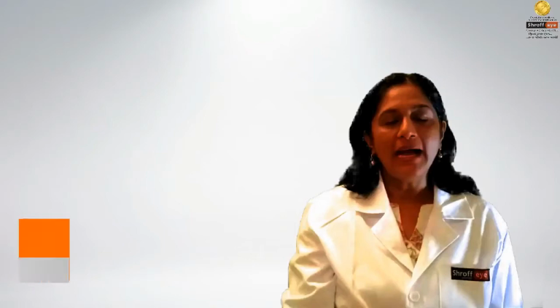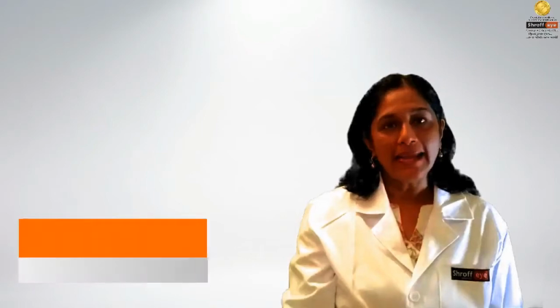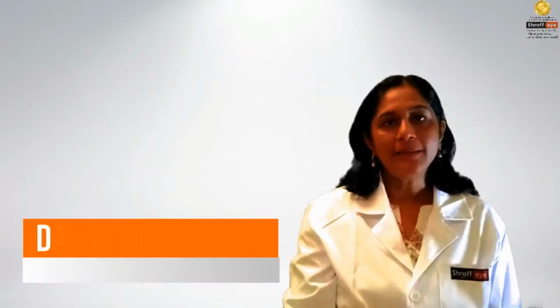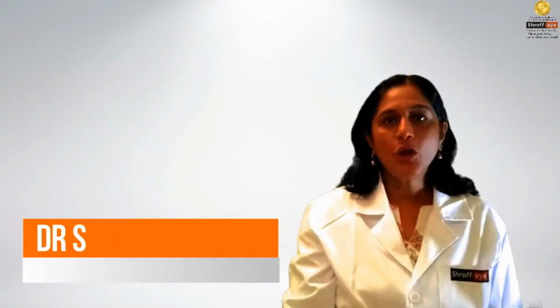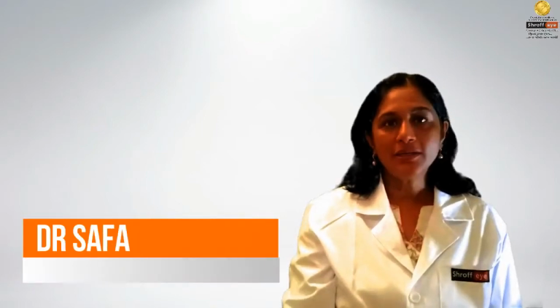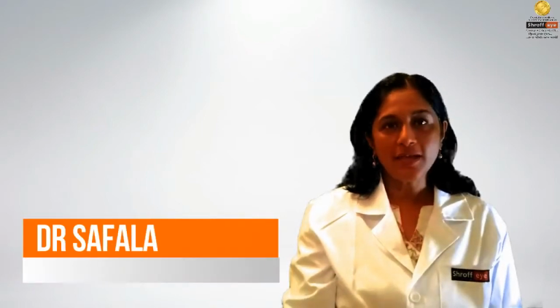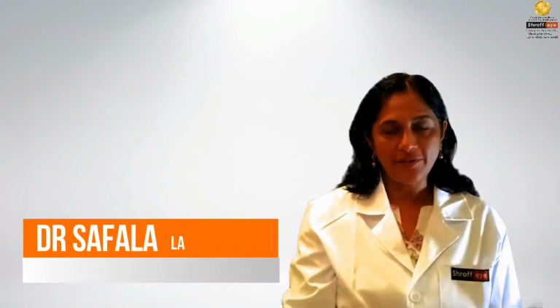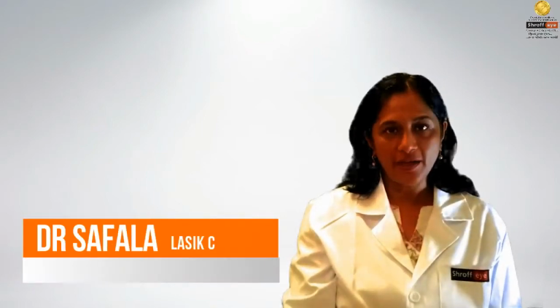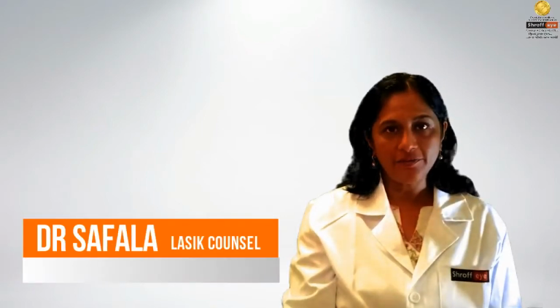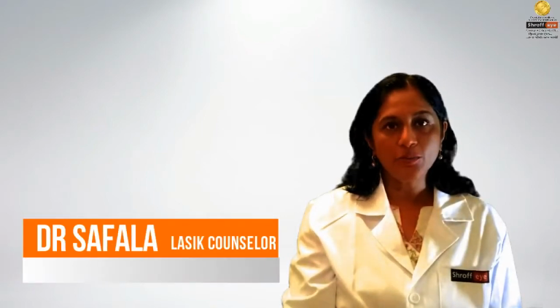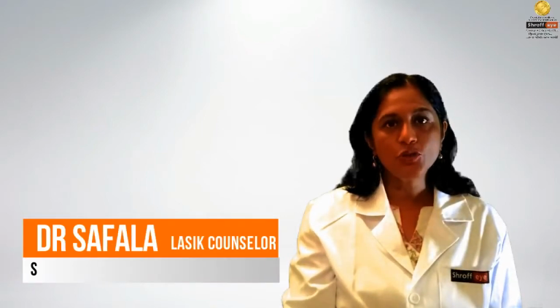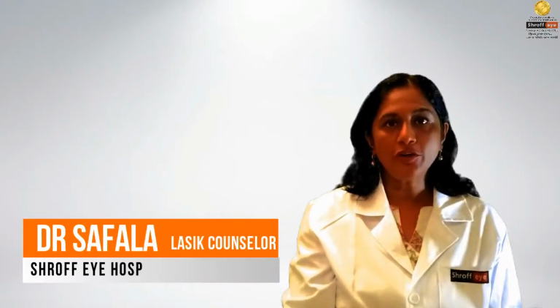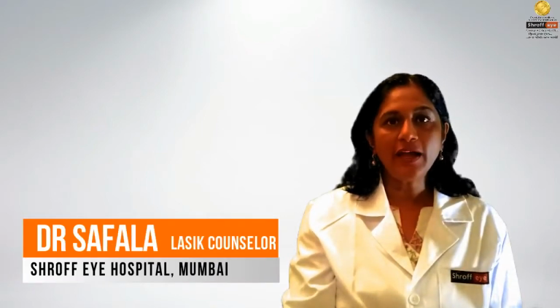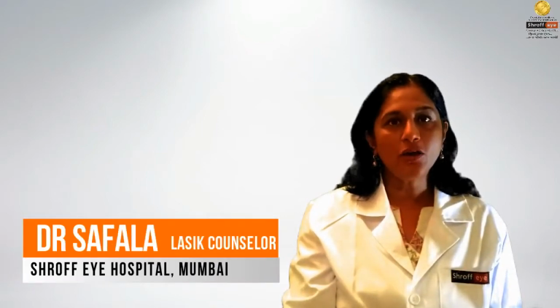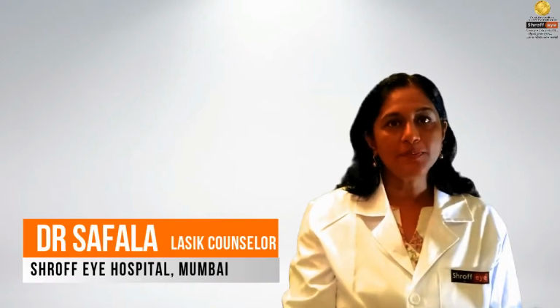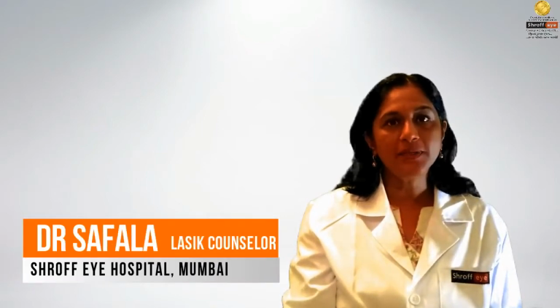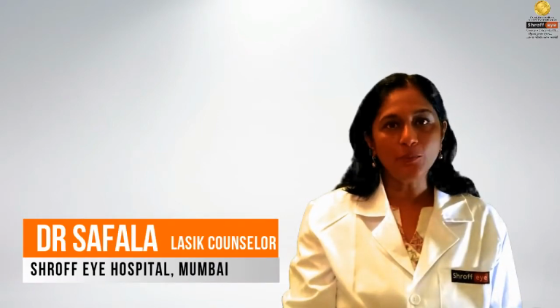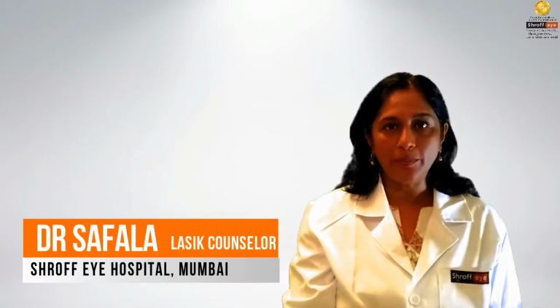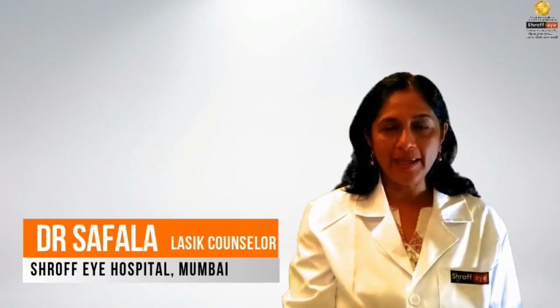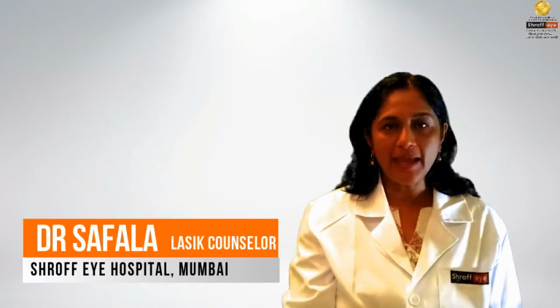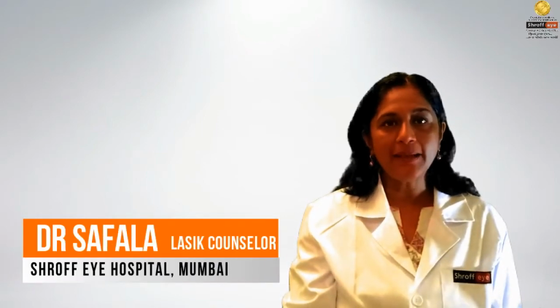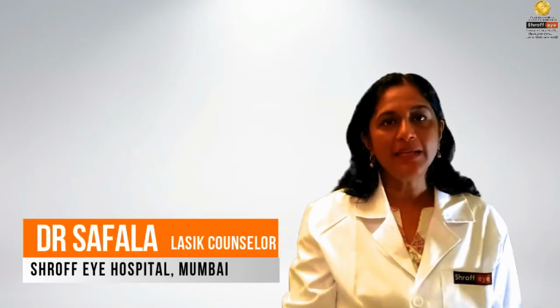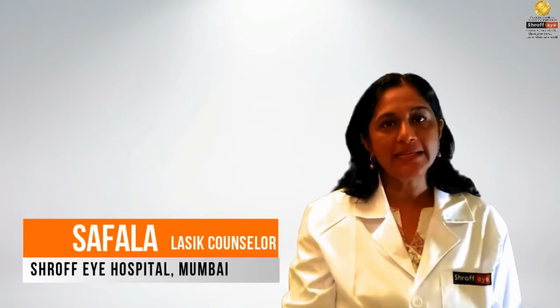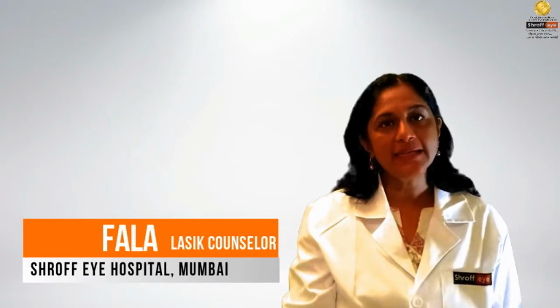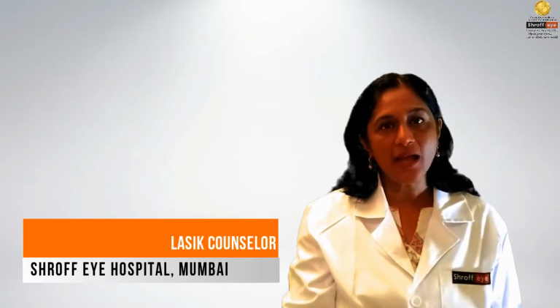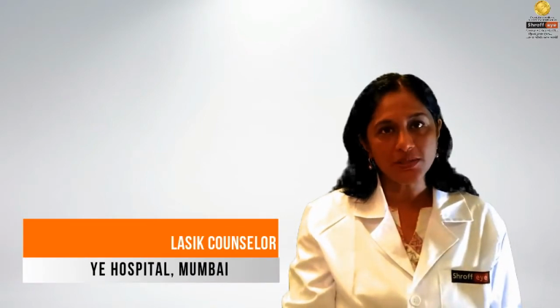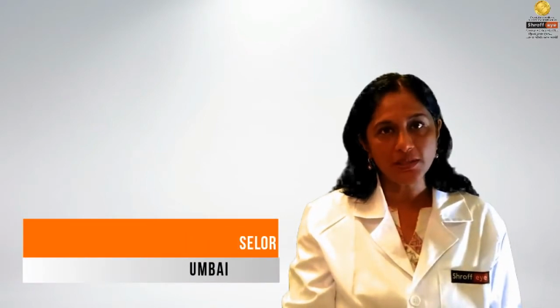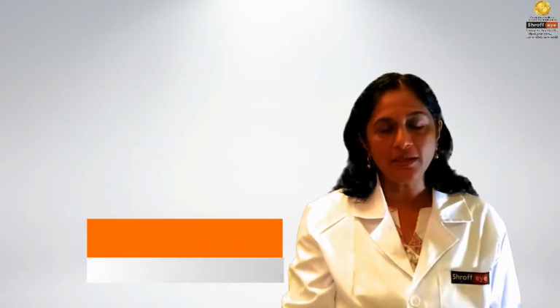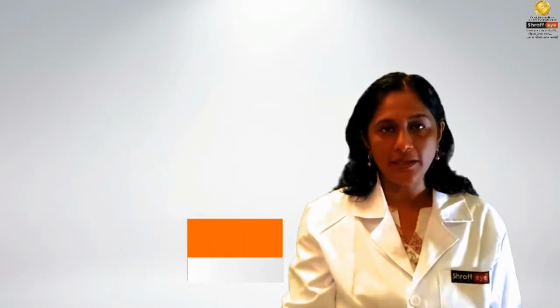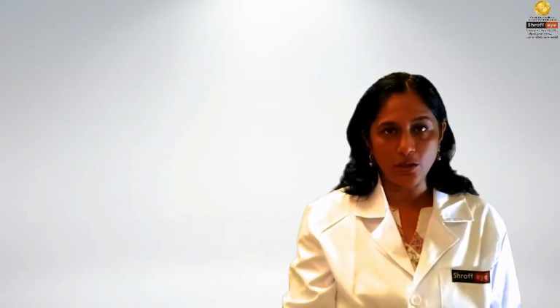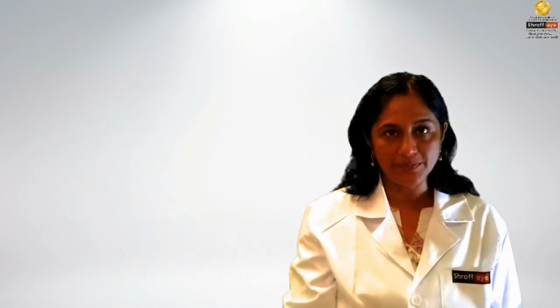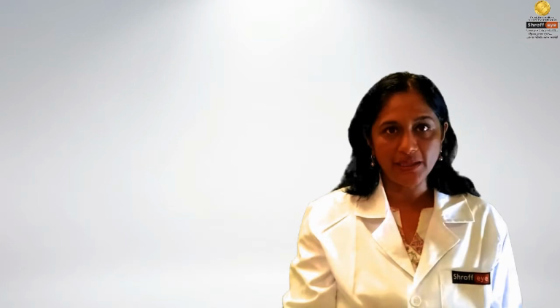Hi, I am Dr. Safala from Shroff Eye Hospital, Mumbai. I am the LASIK counselor at the hospital.